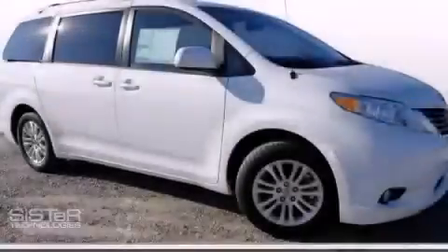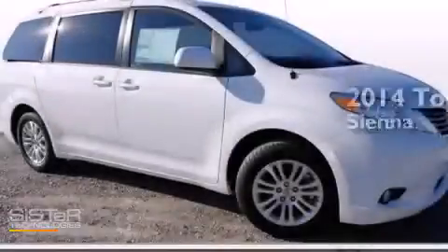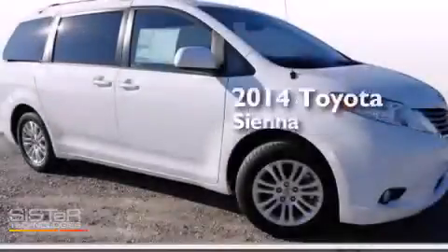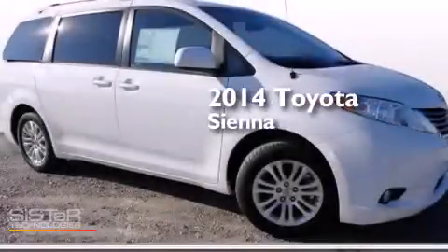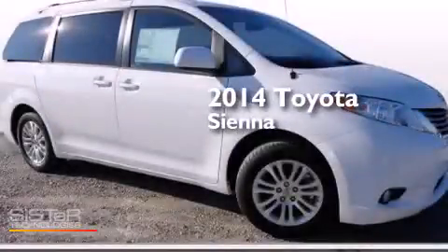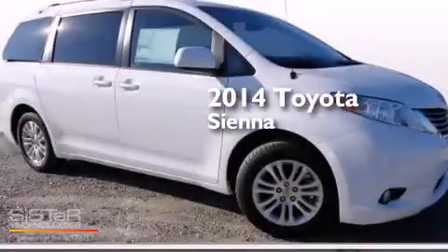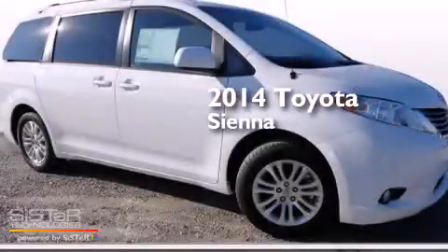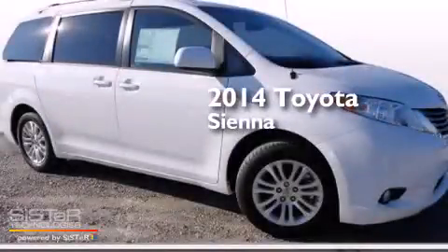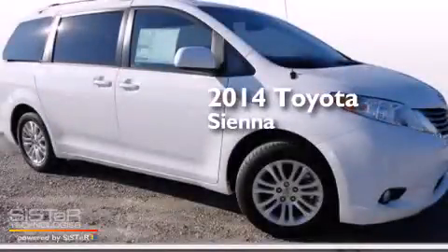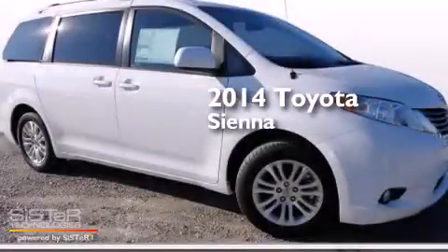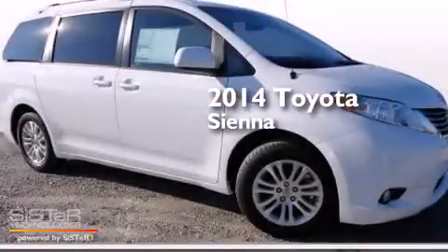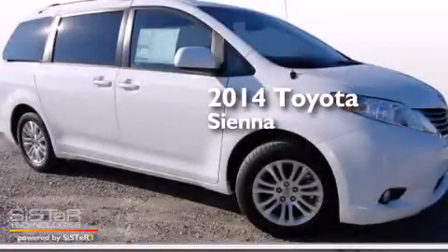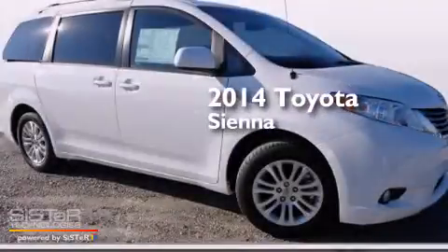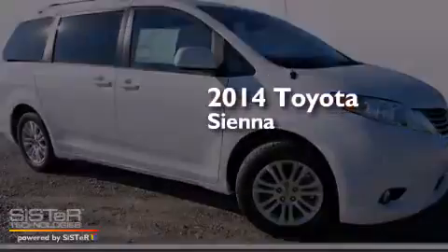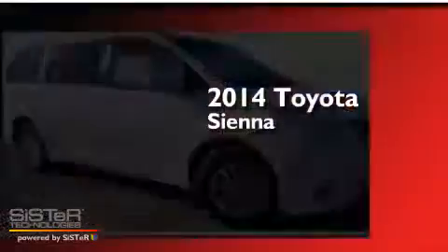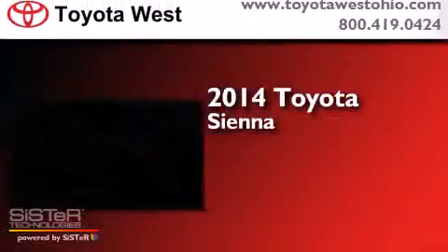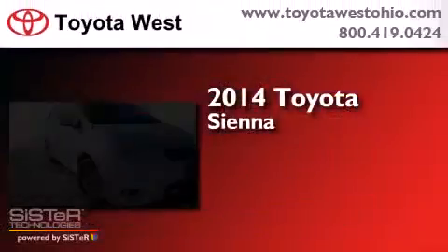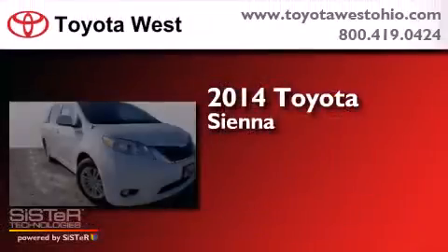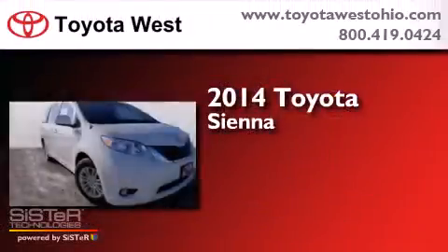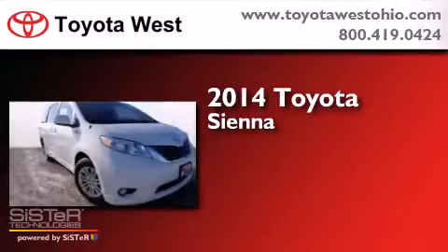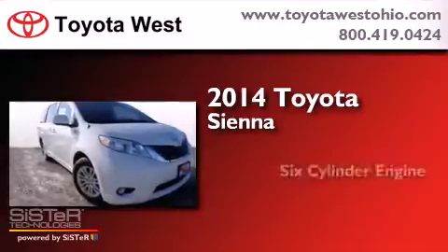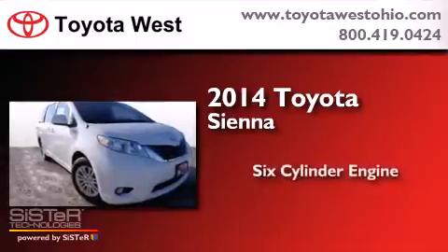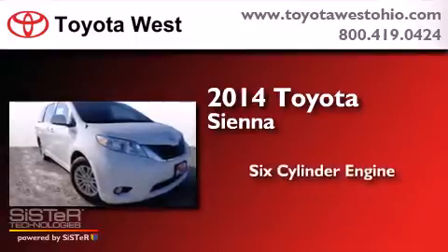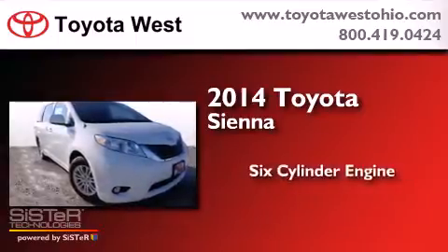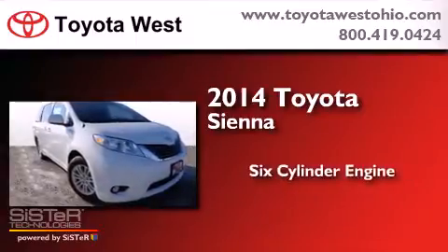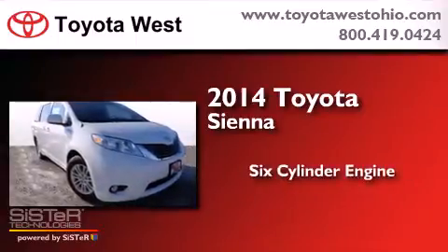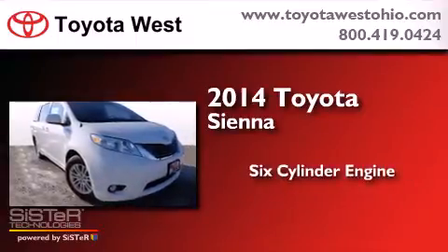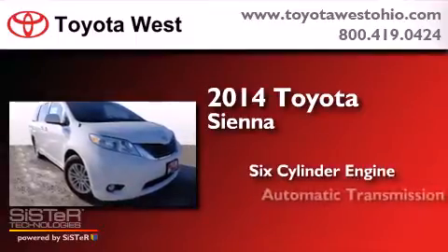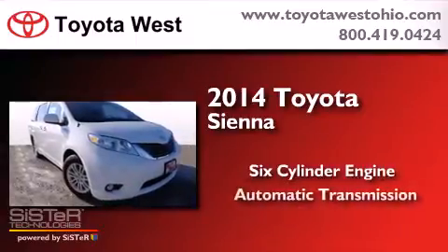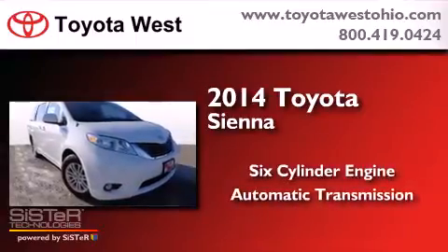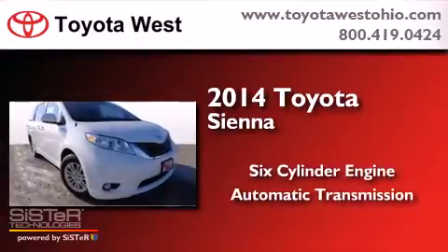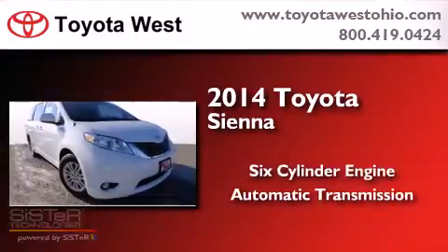This is a brand new 2014 Toyota Sienna. It has a six-cylinder engine and an automatic transmission.